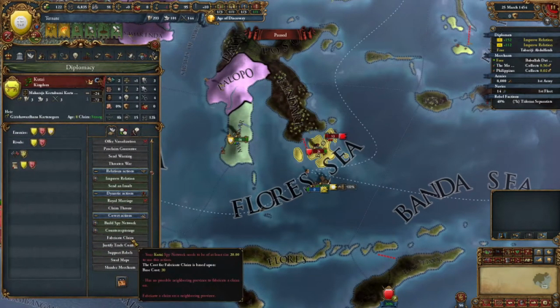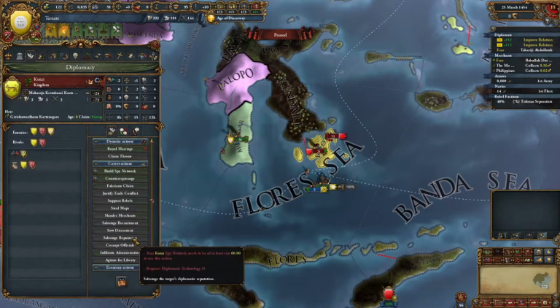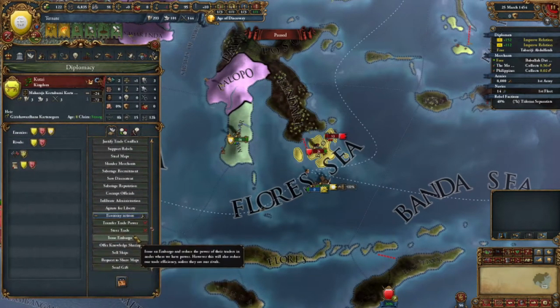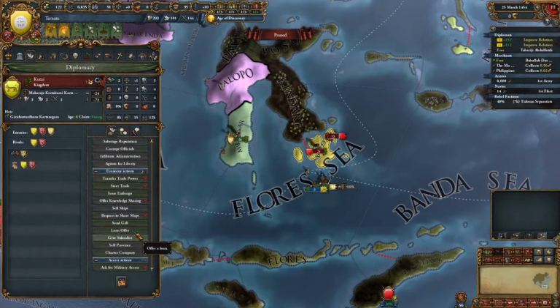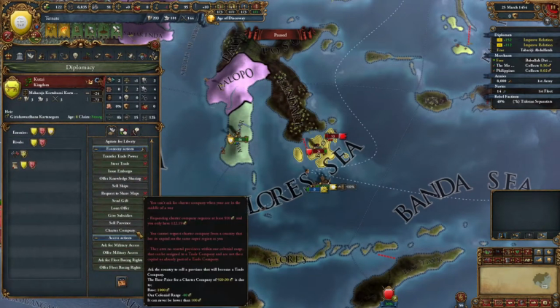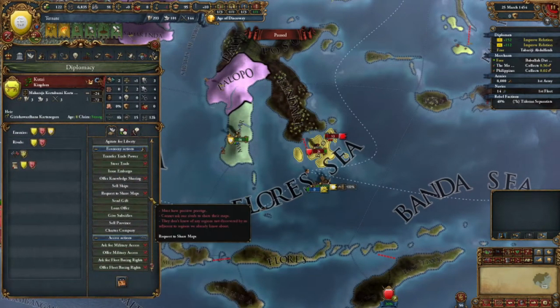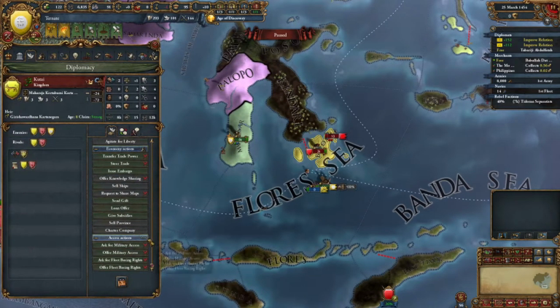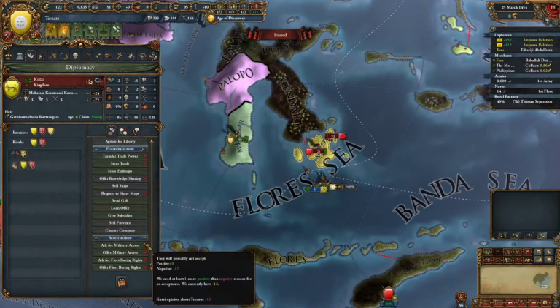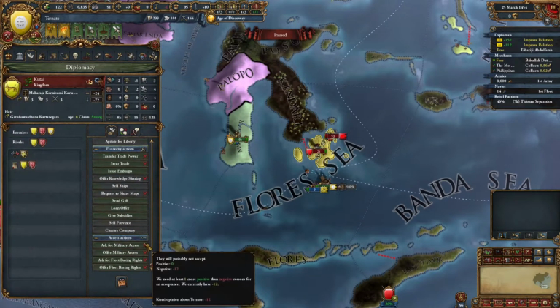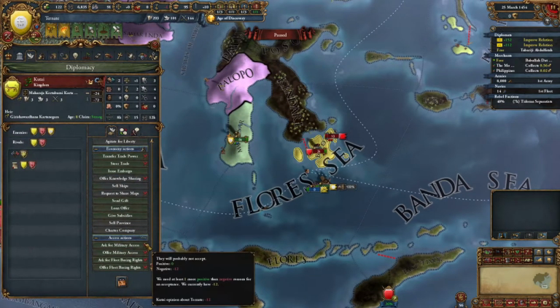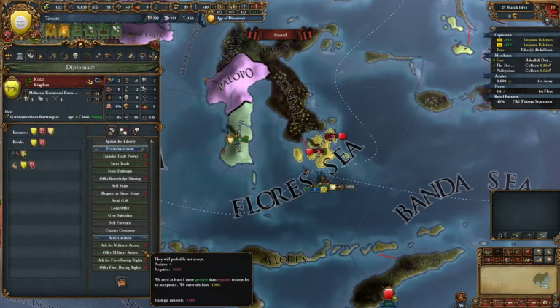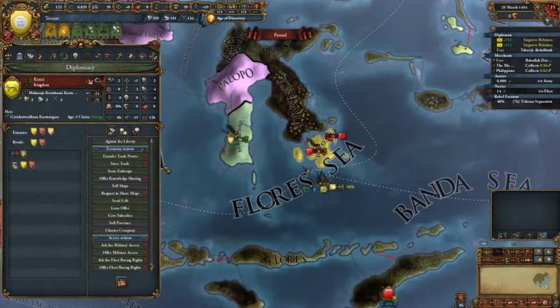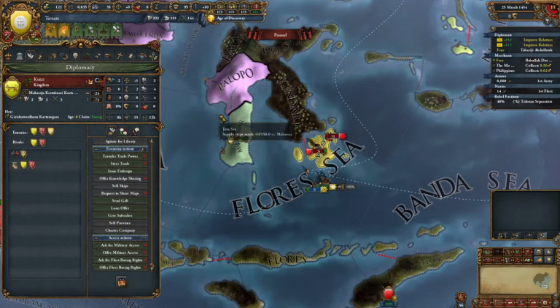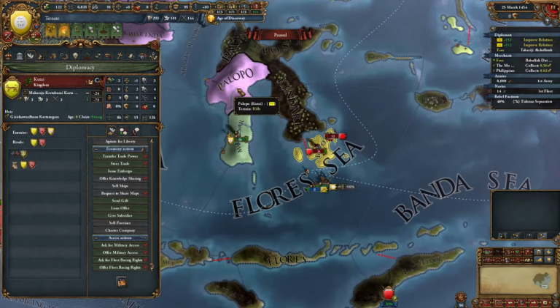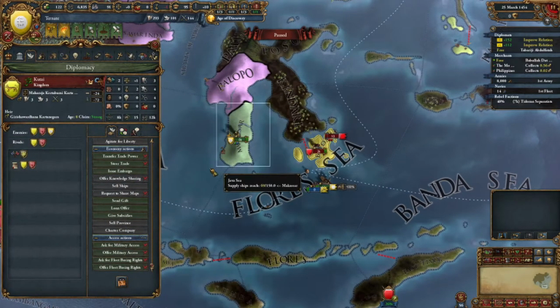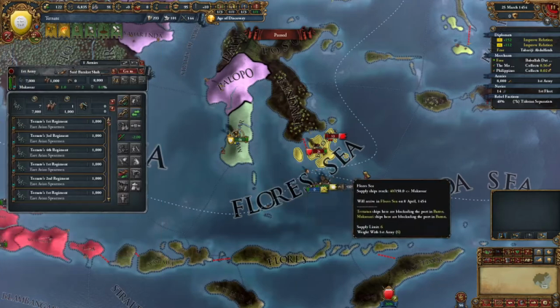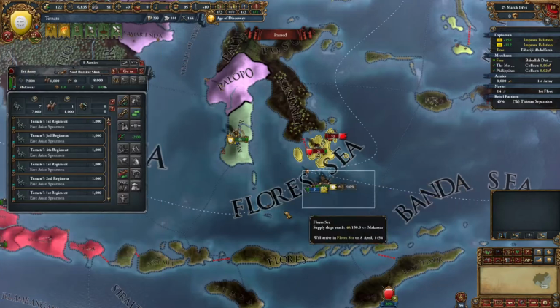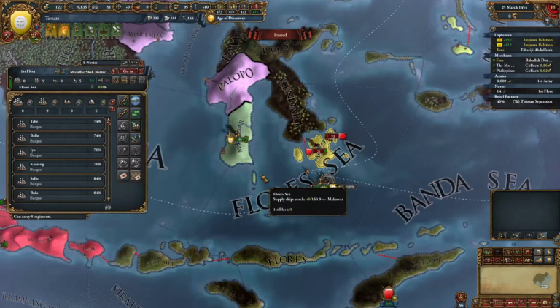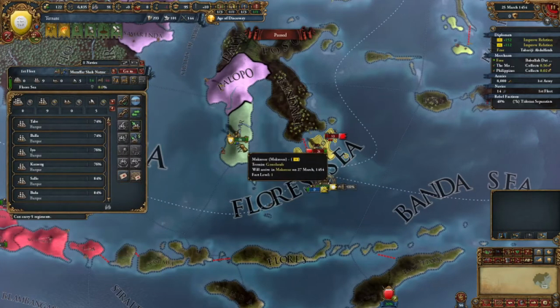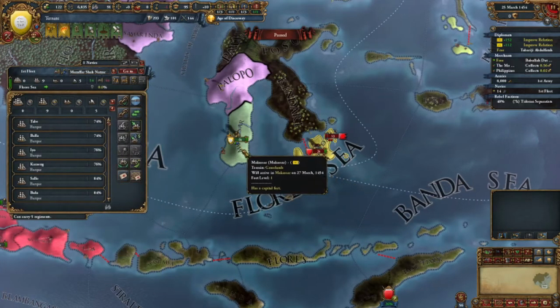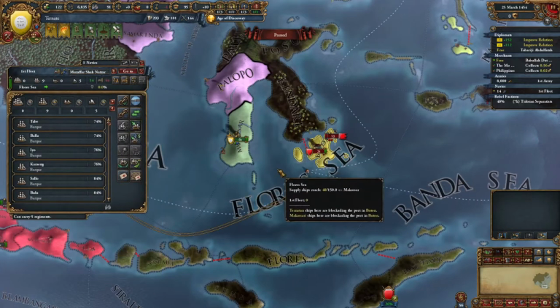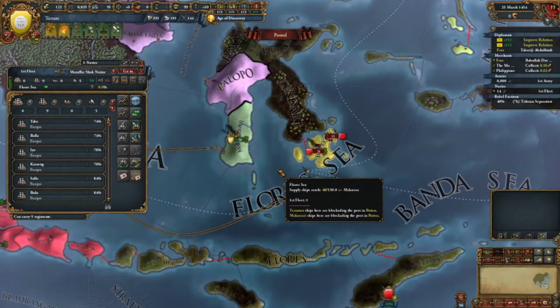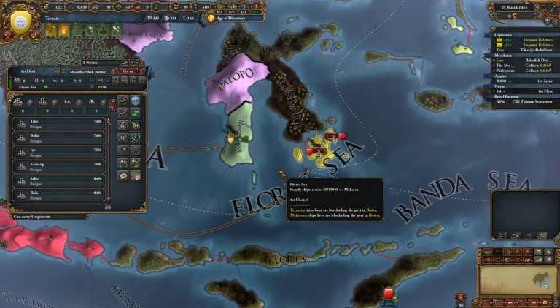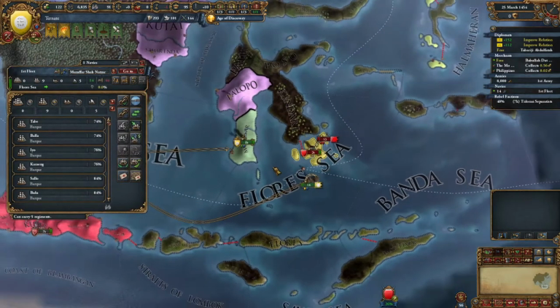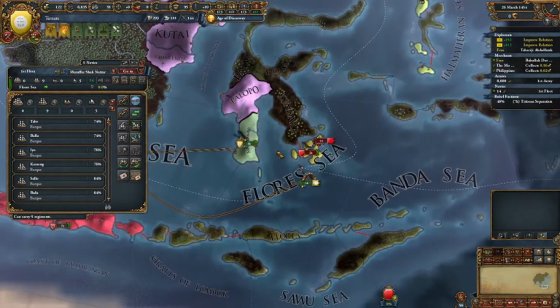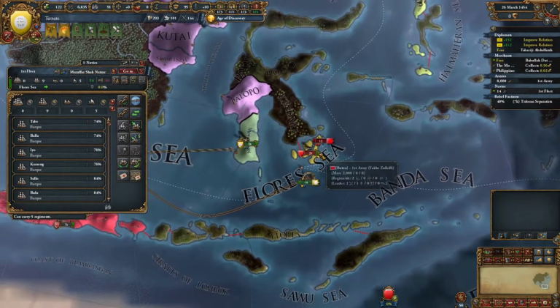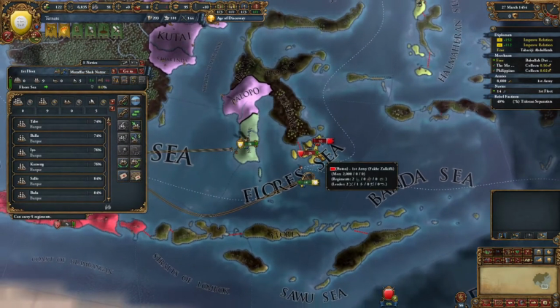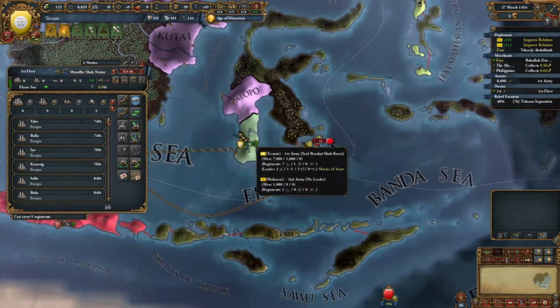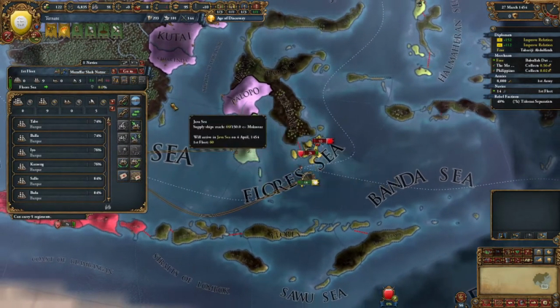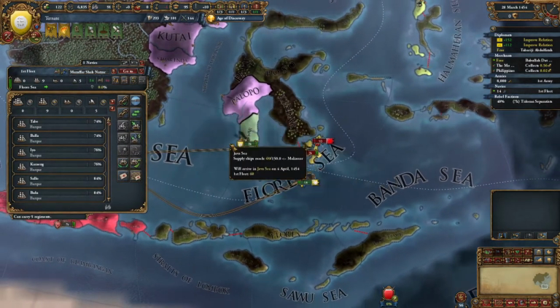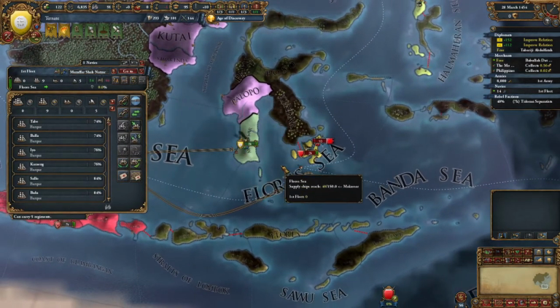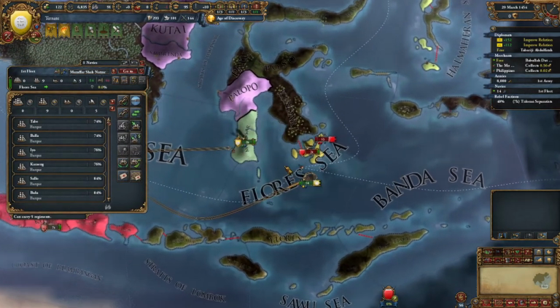Kutai, I think you like these guys so you're not going to give us military access. But you might give it to our vassal or something. Let's bring these guys back home.